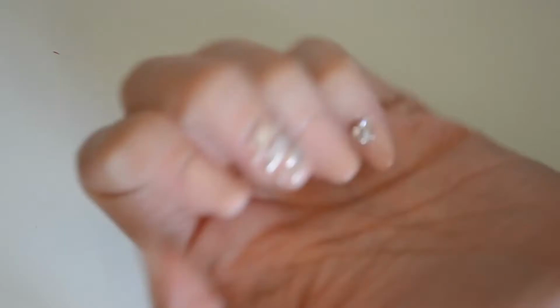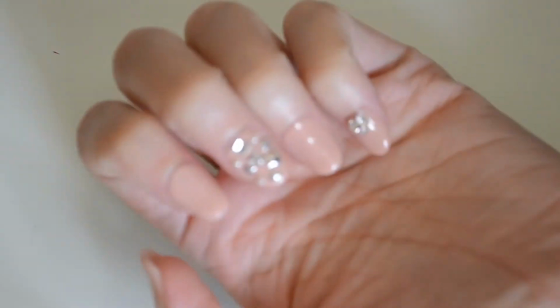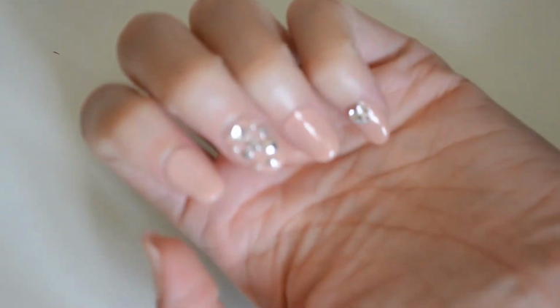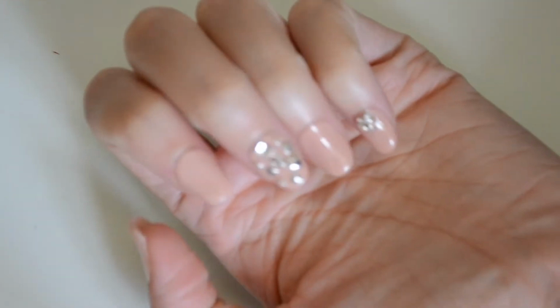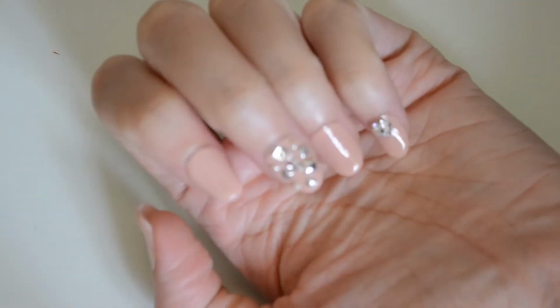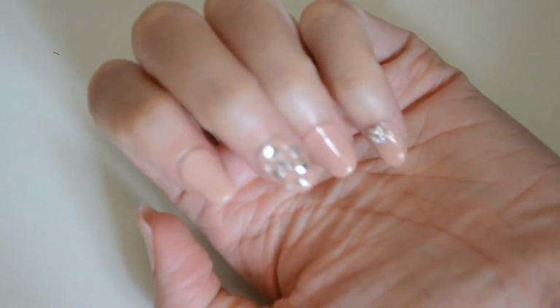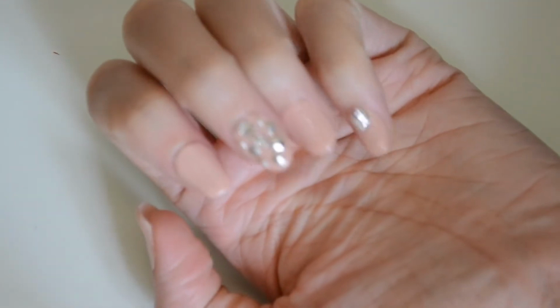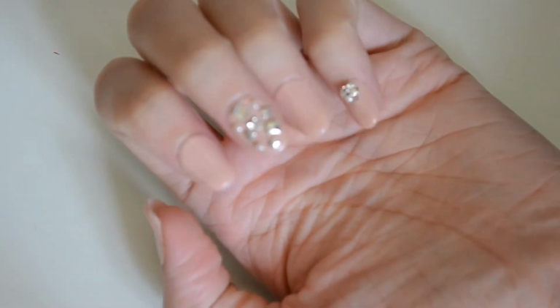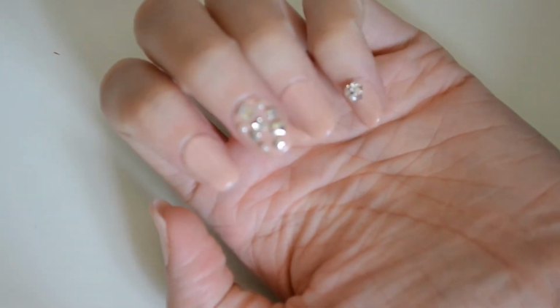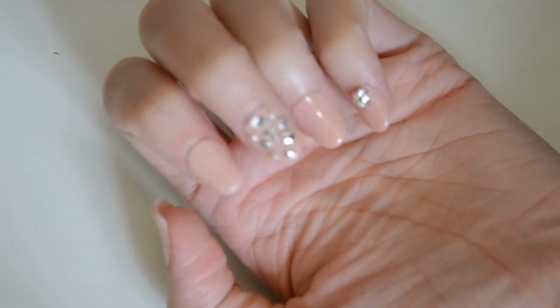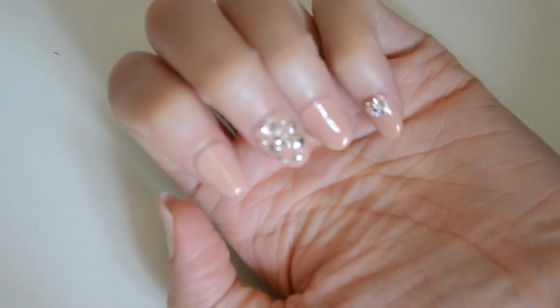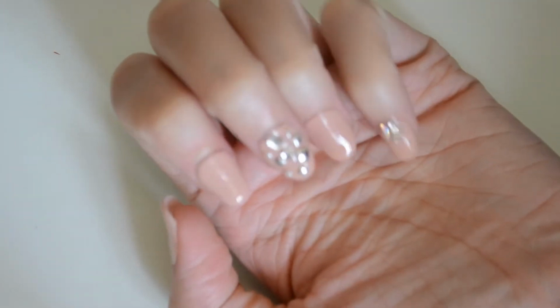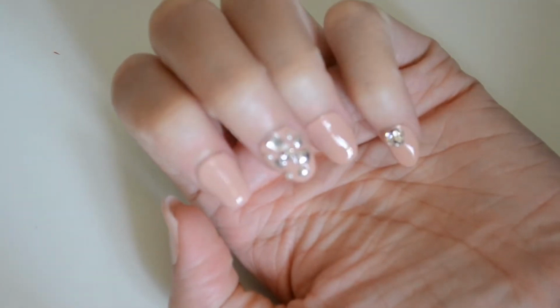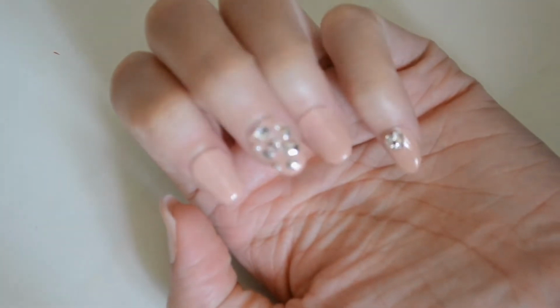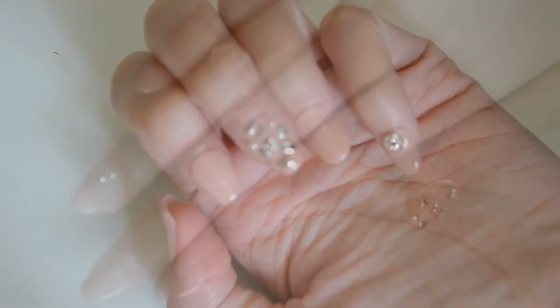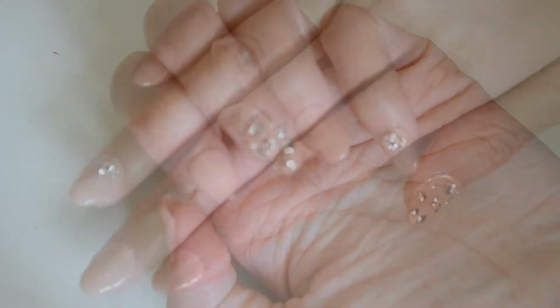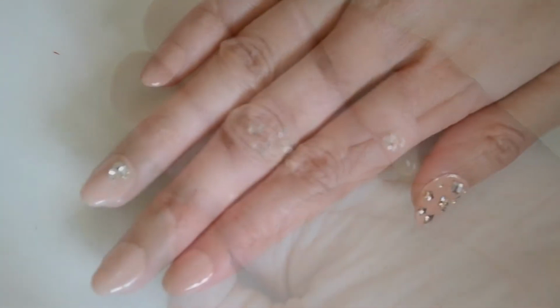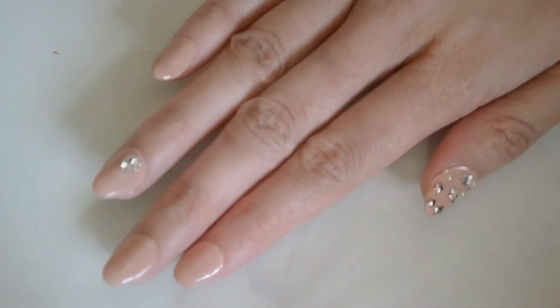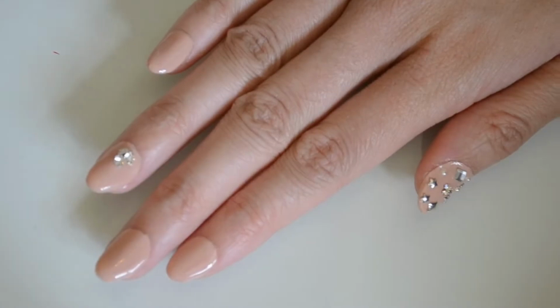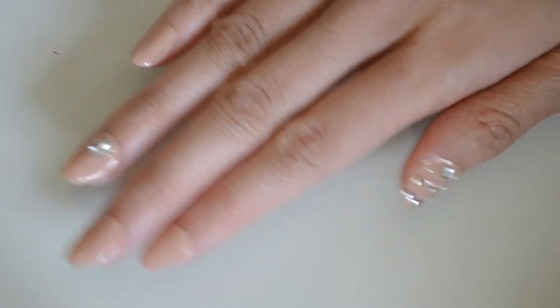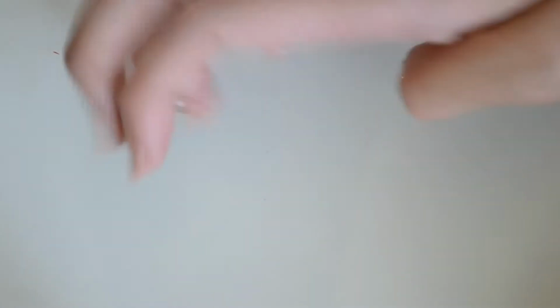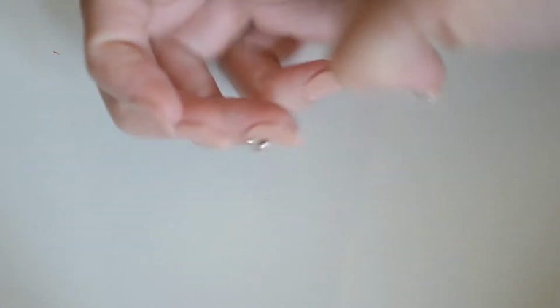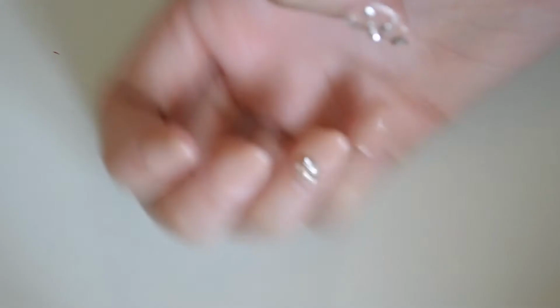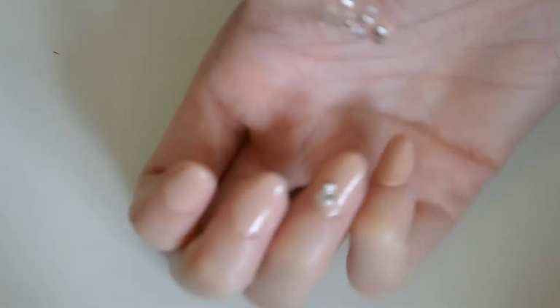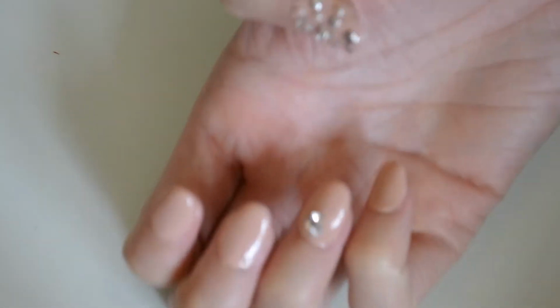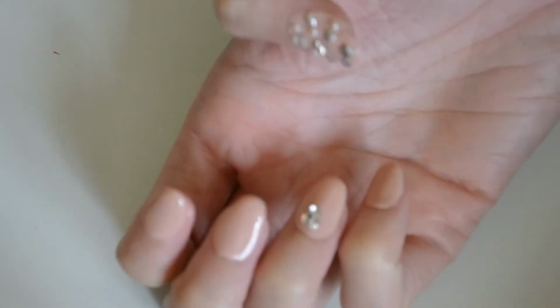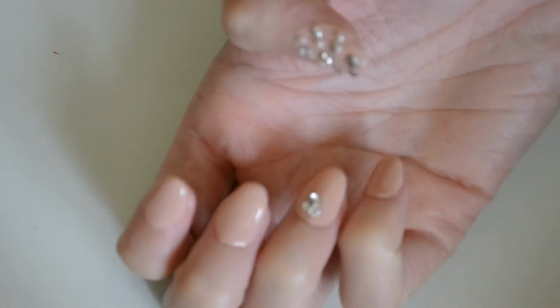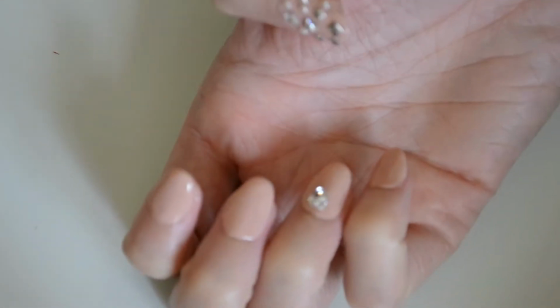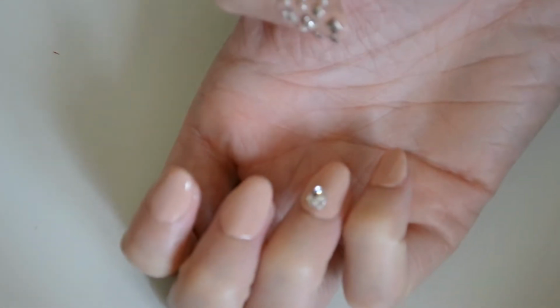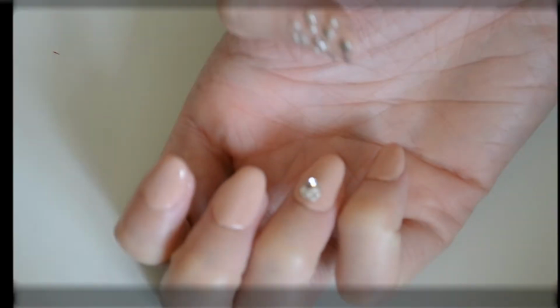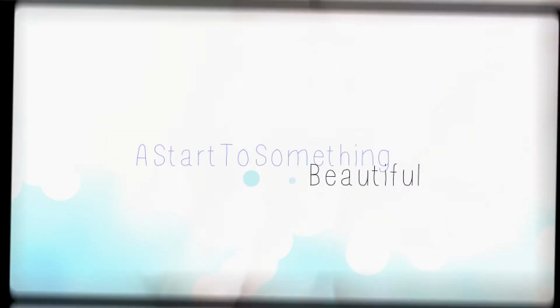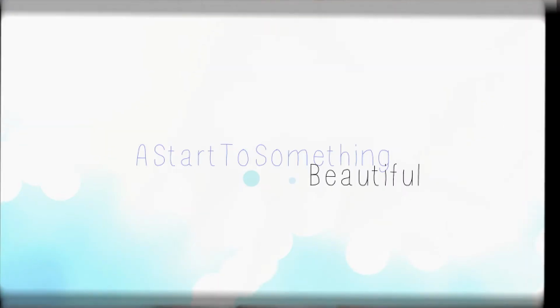Hello. Today's nail art is a nude nail art with the addition of some rhinestones.